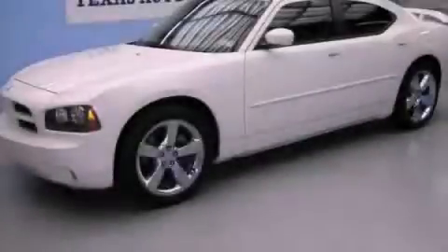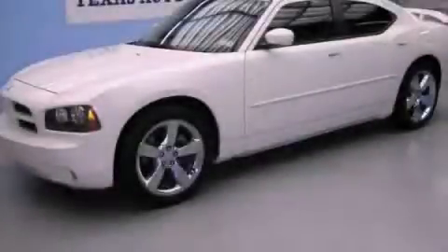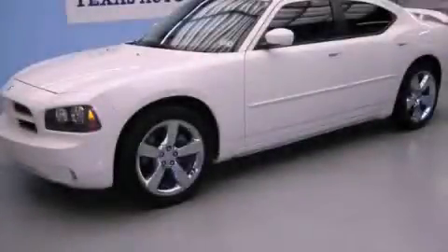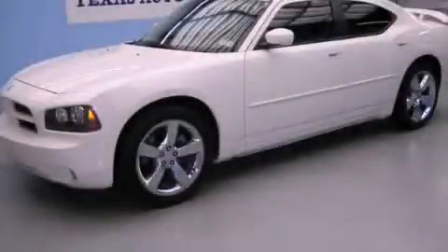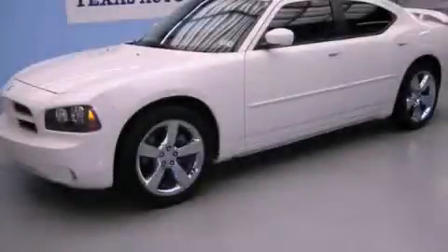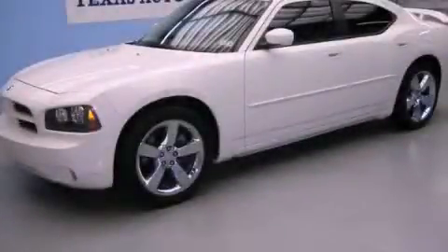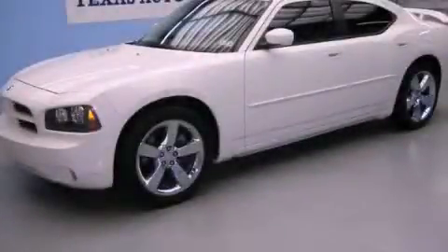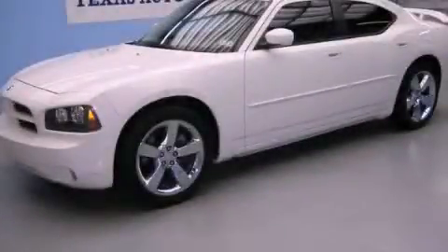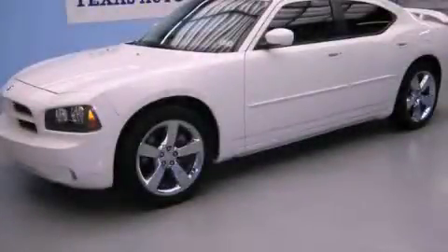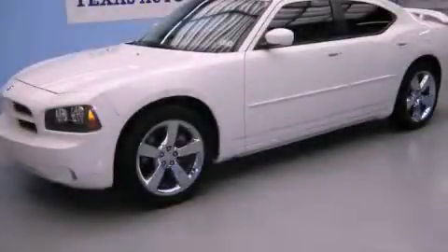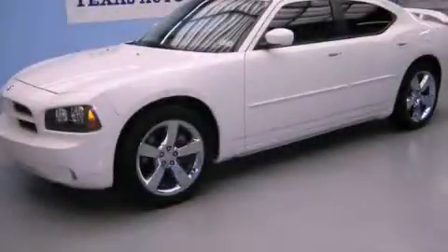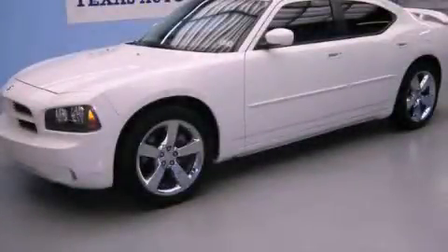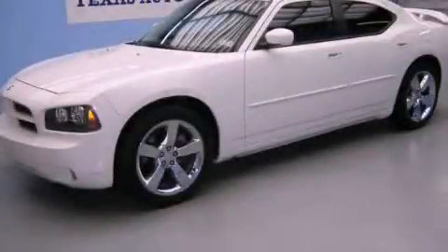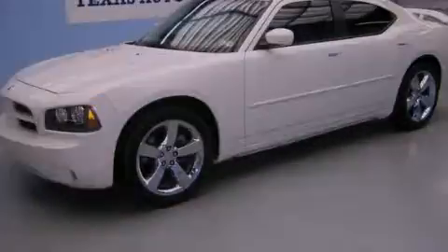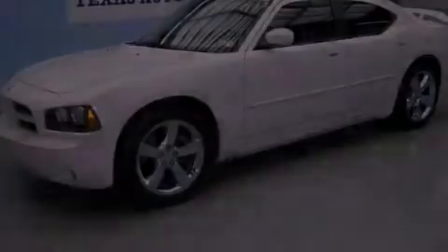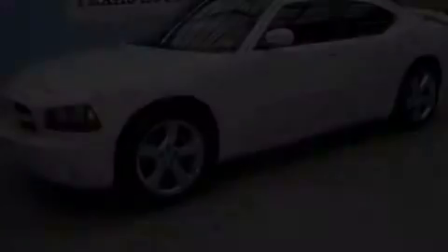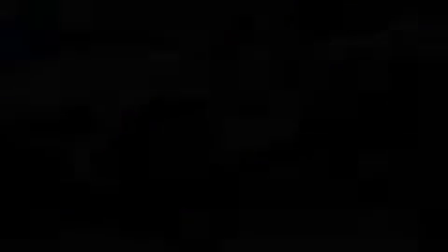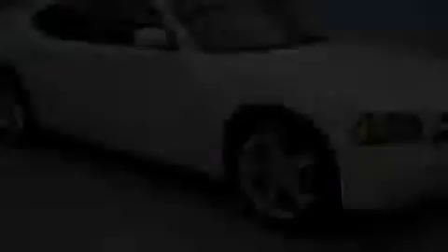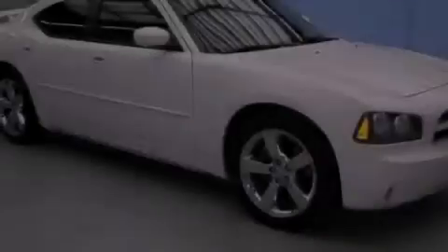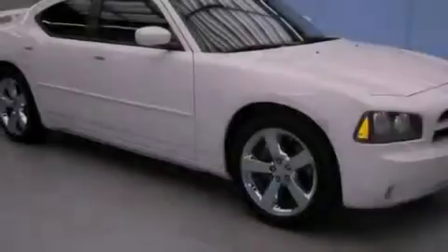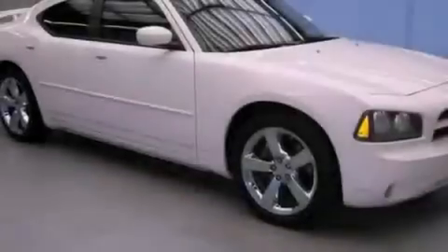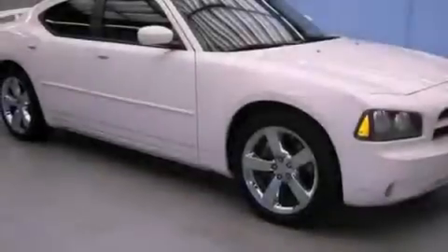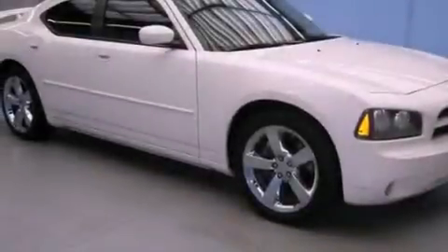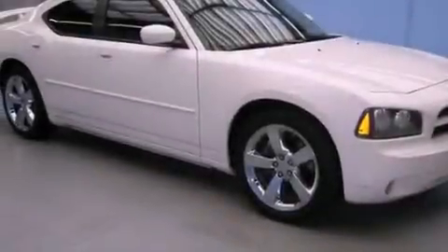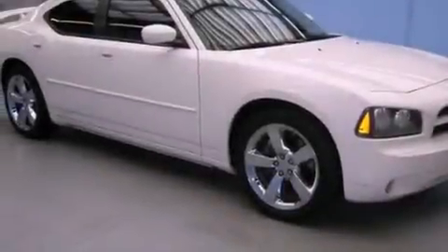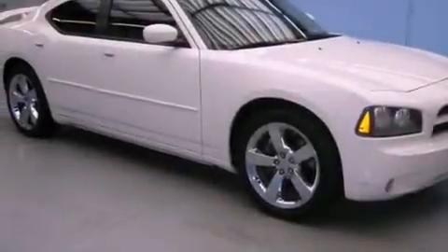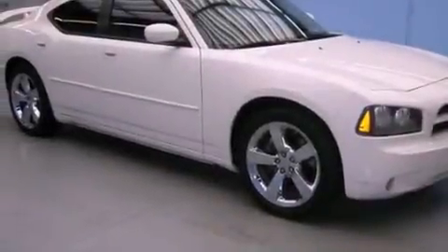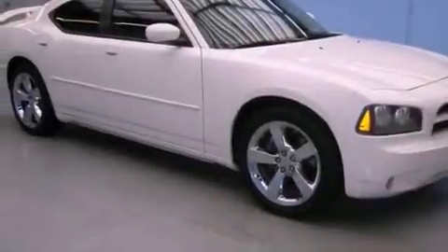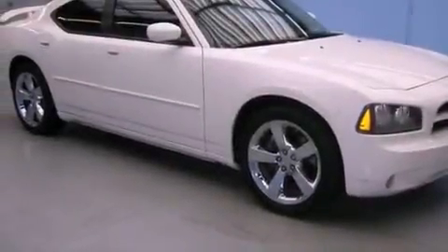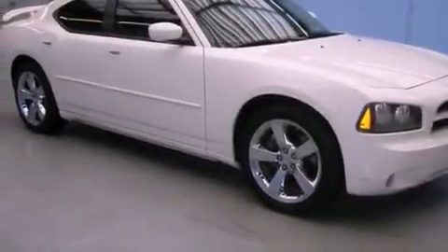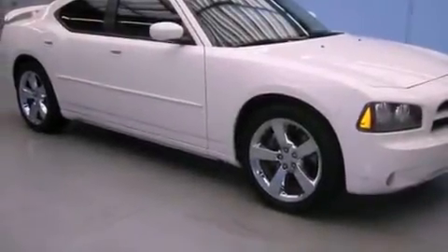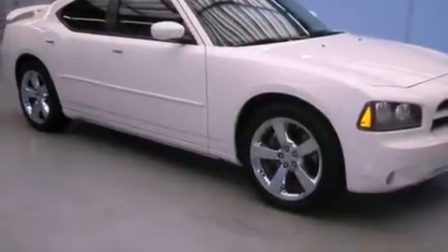This is a 2008 Dodge Charger. It has a 5.7-liter 8-cylinder engine and an automatic transmission.